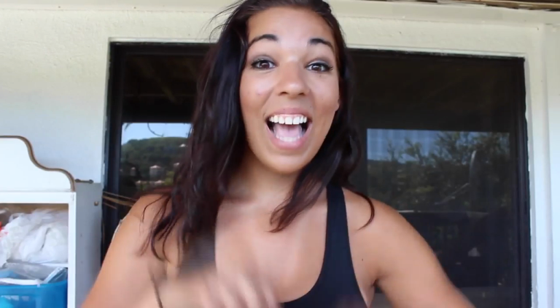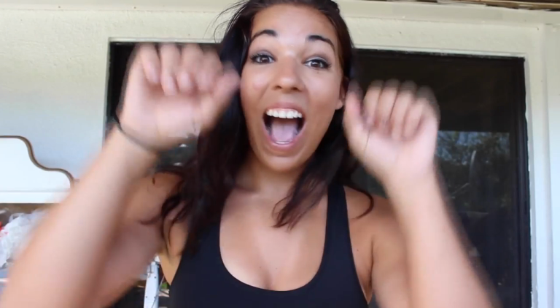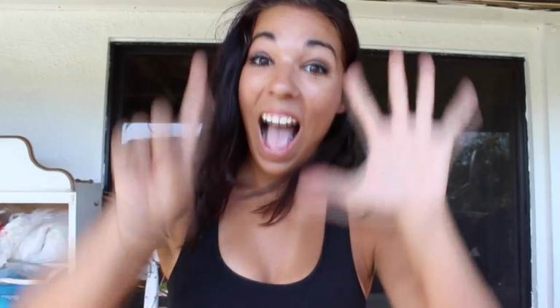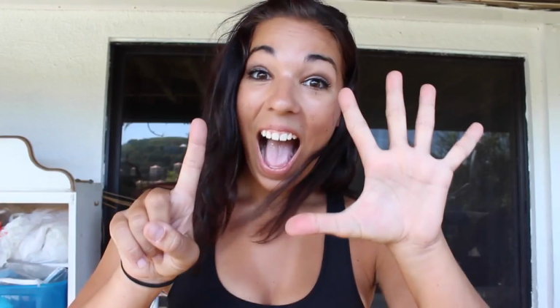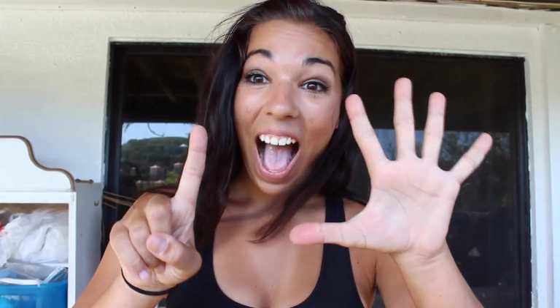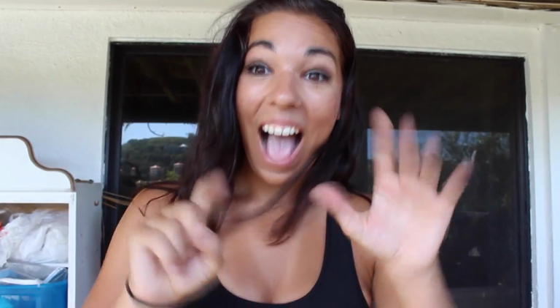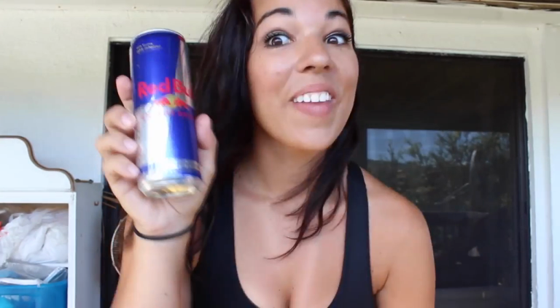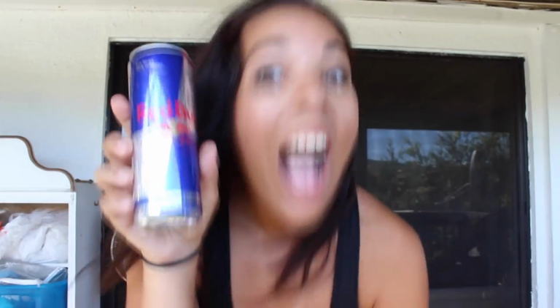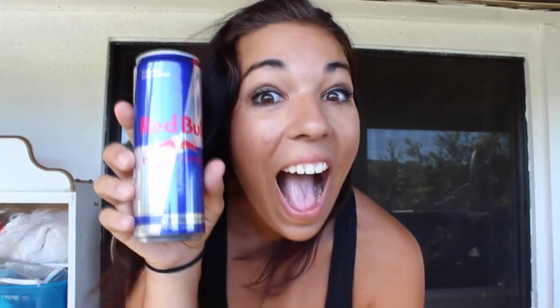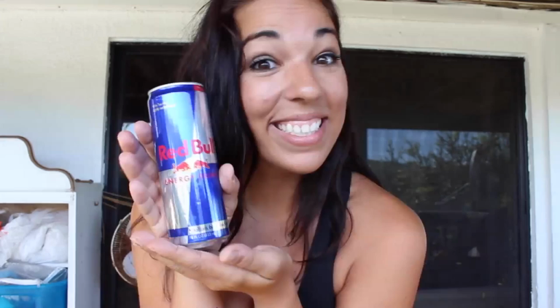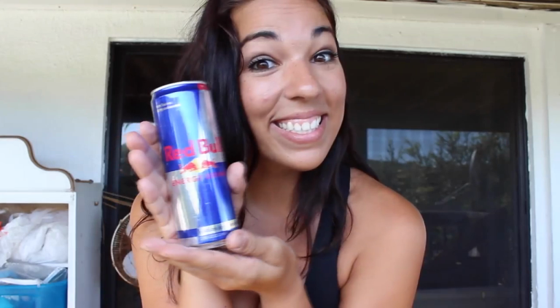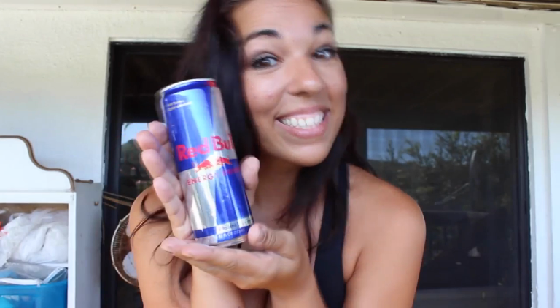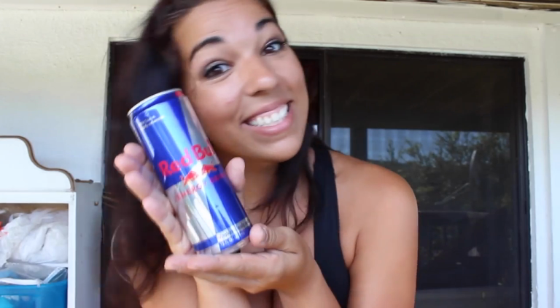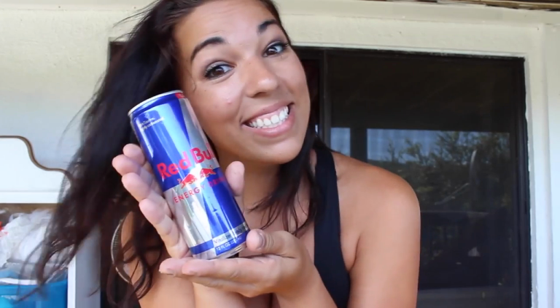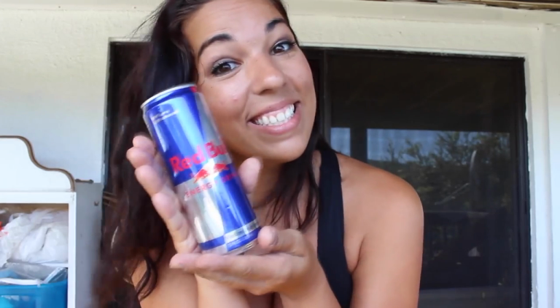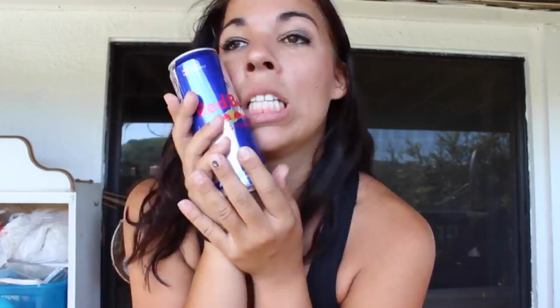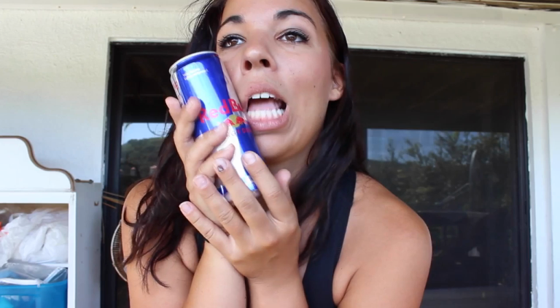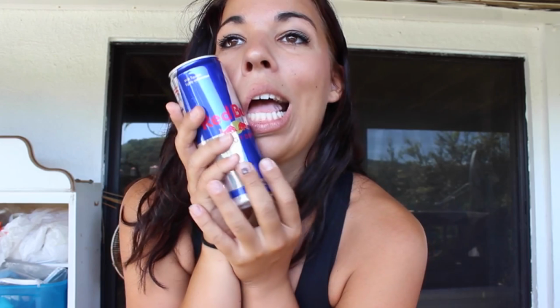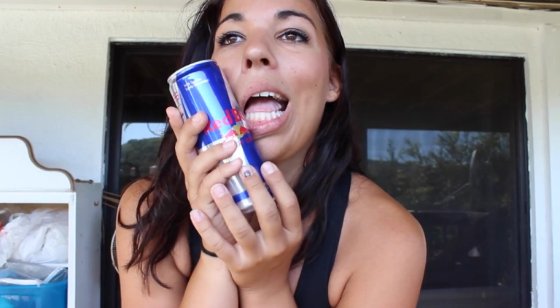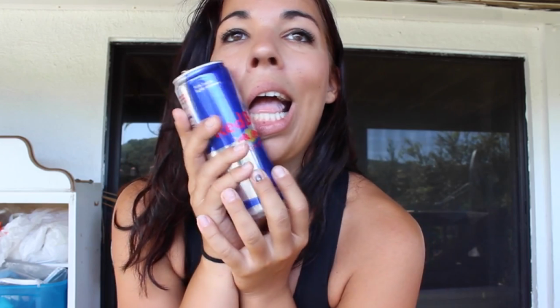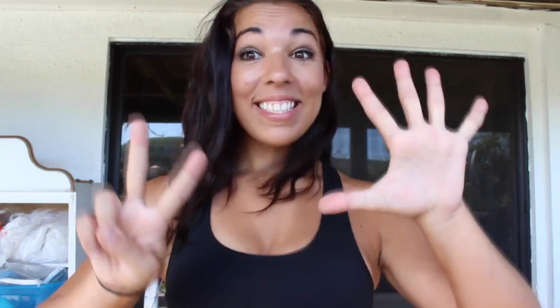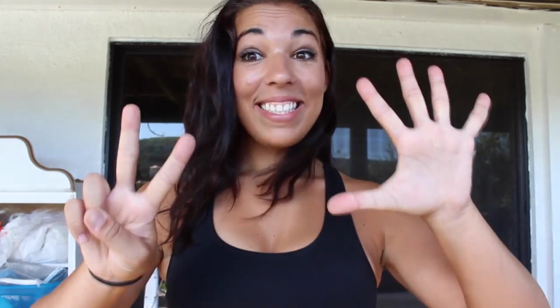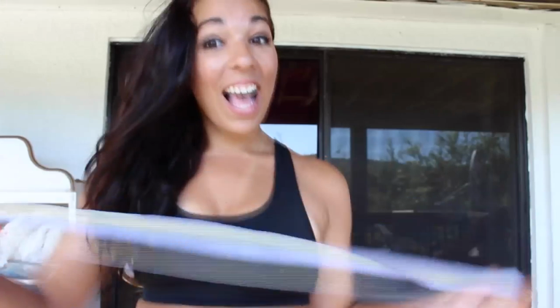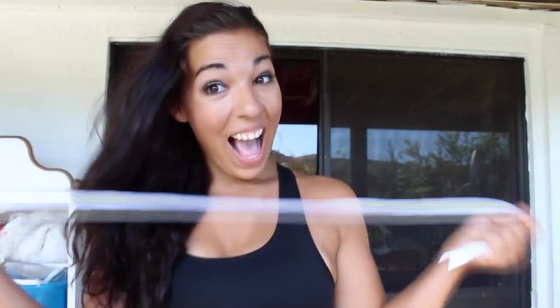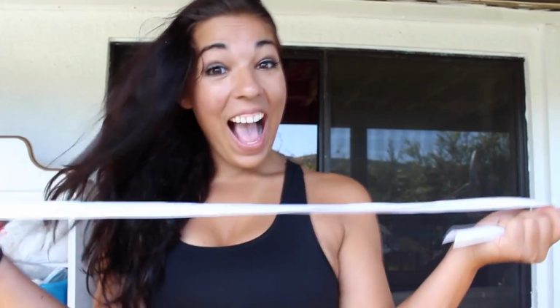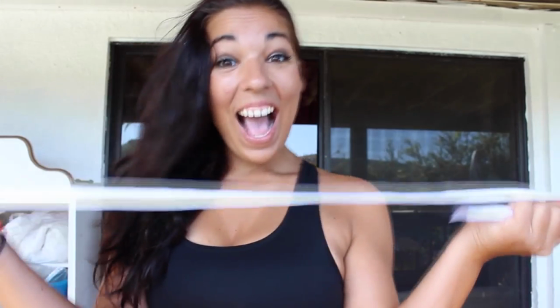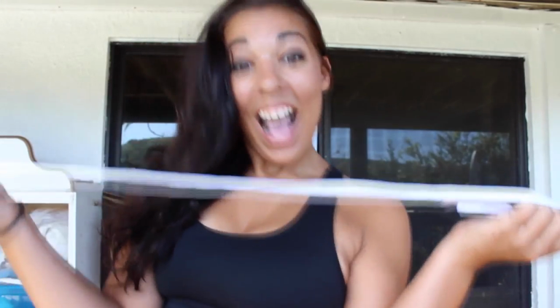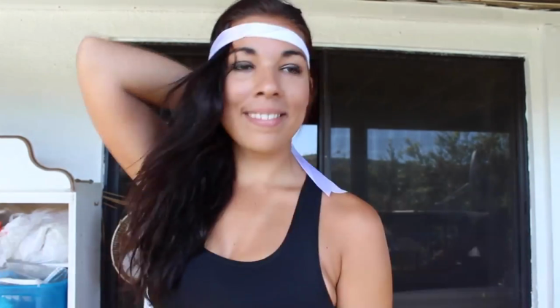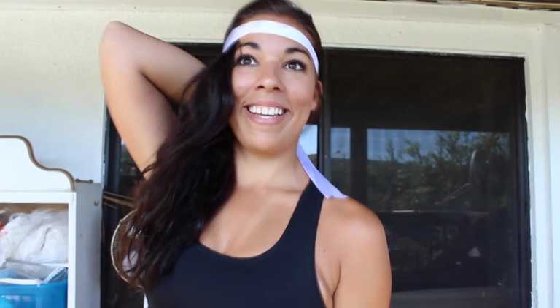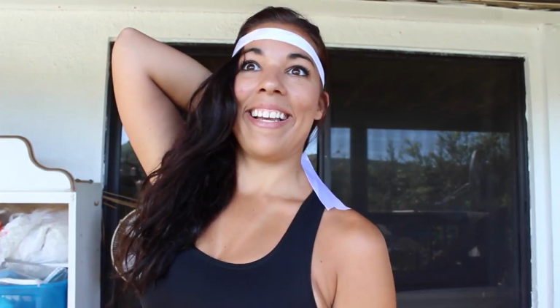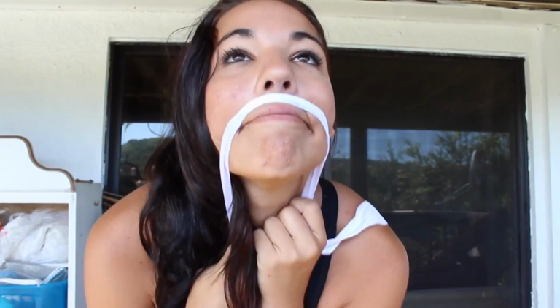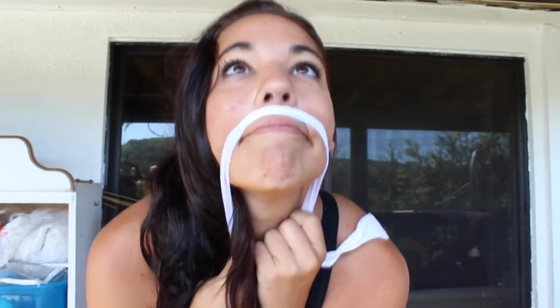Step 6: Get caffeinated. Step 7: Get in your costume and wear it correctly.